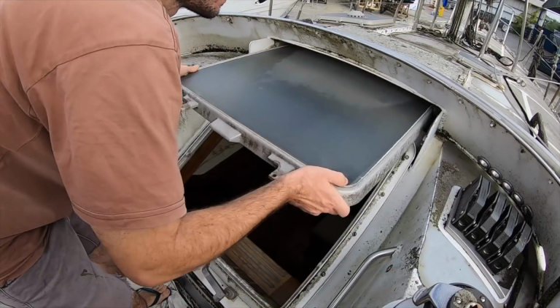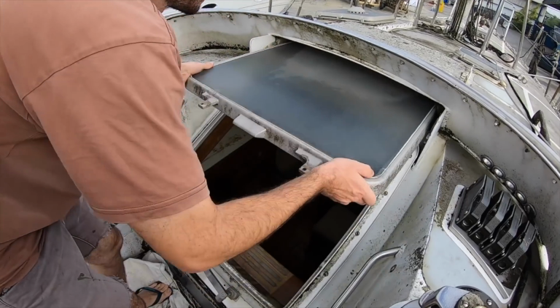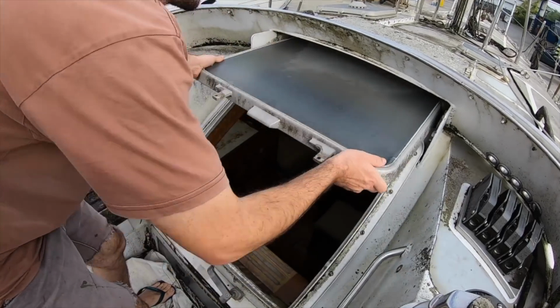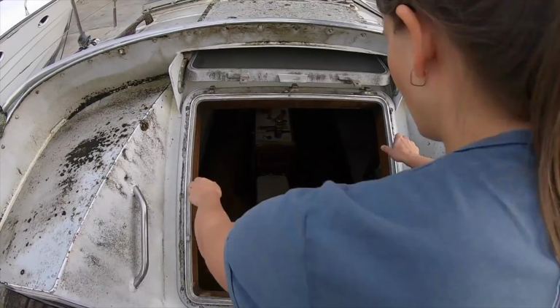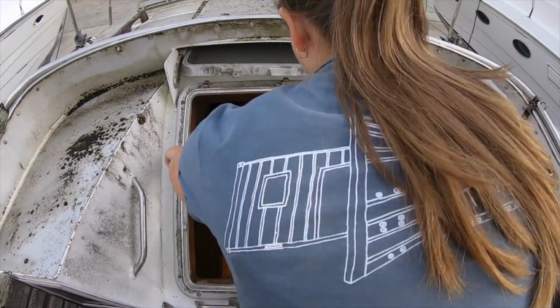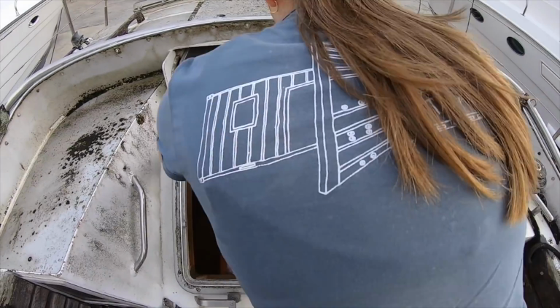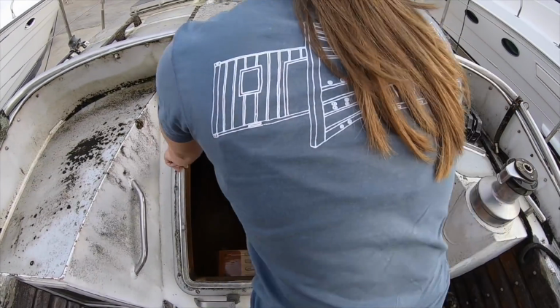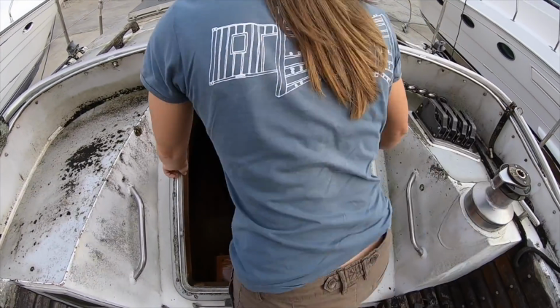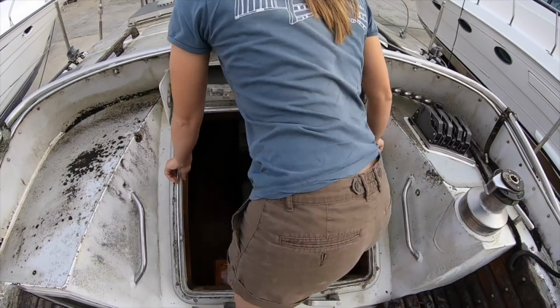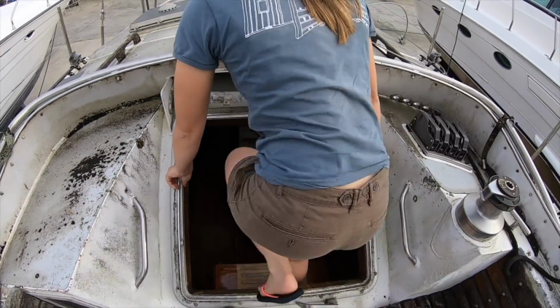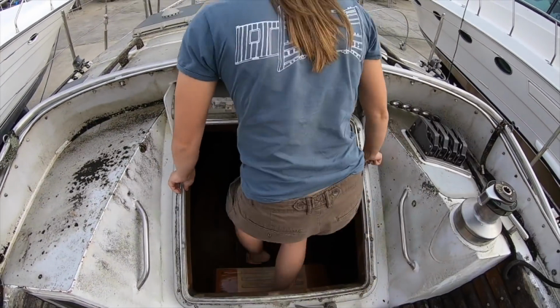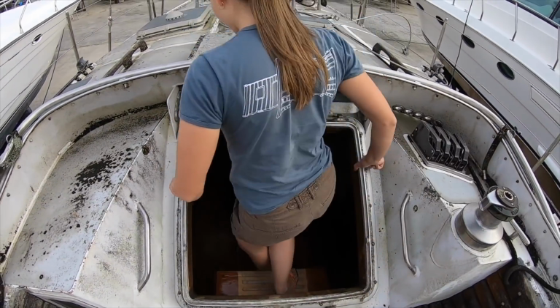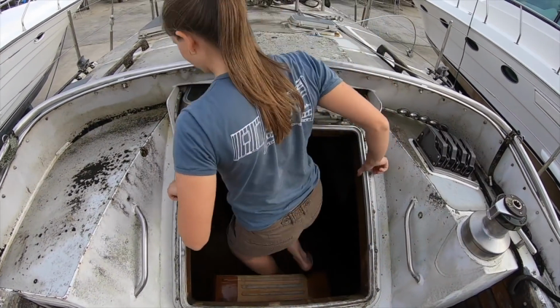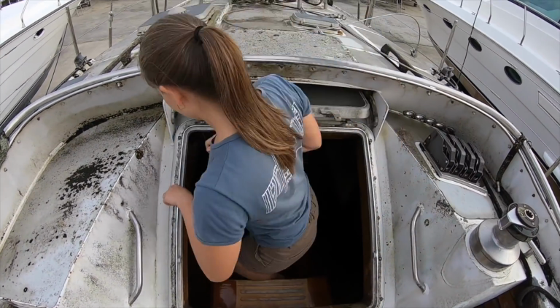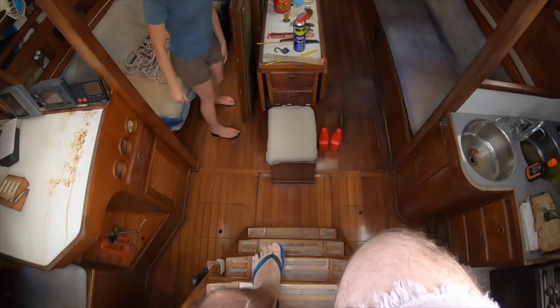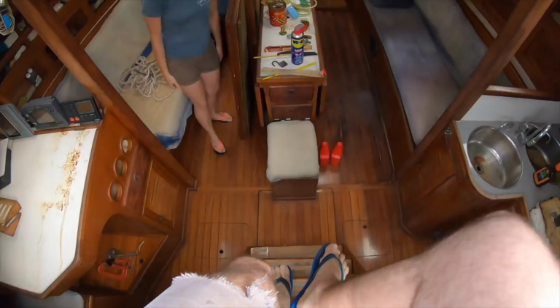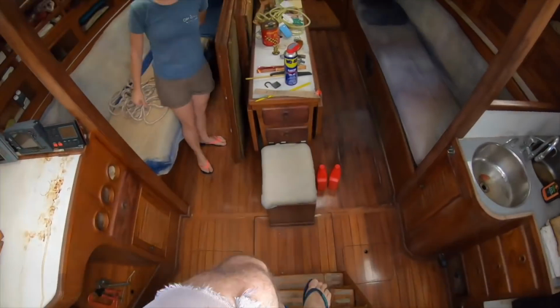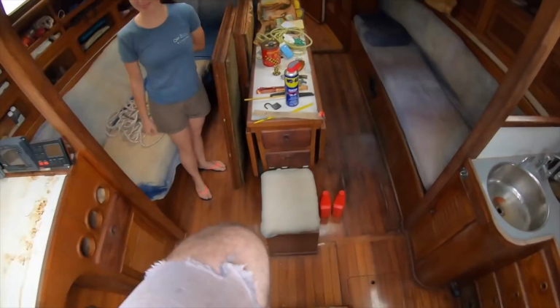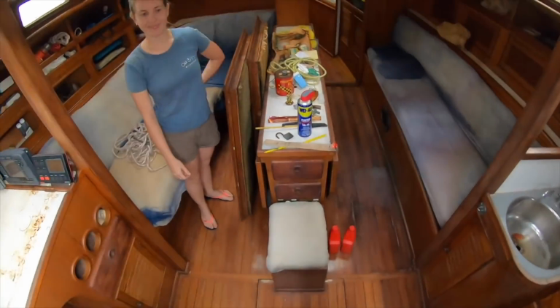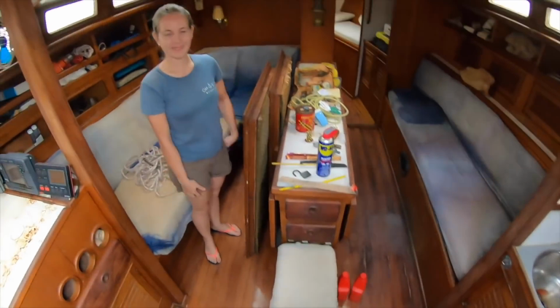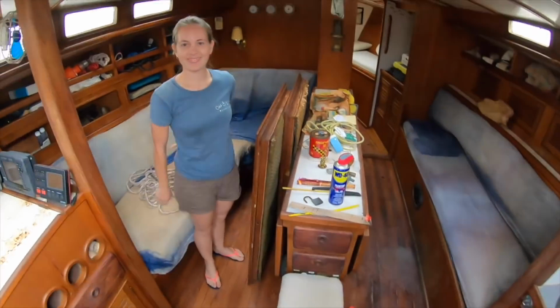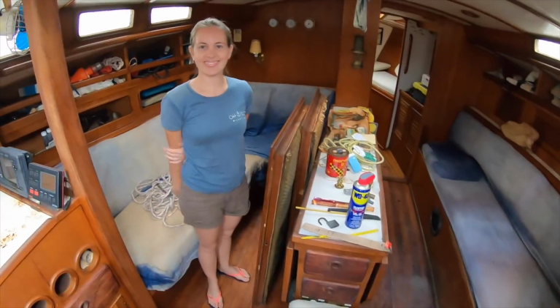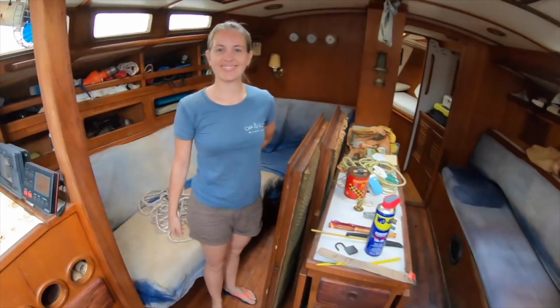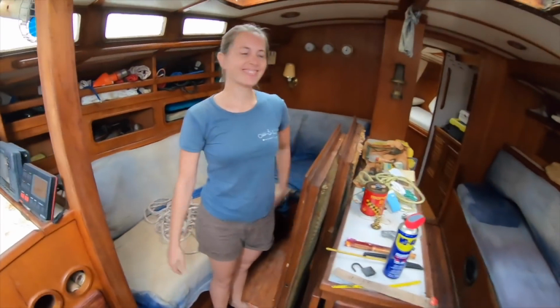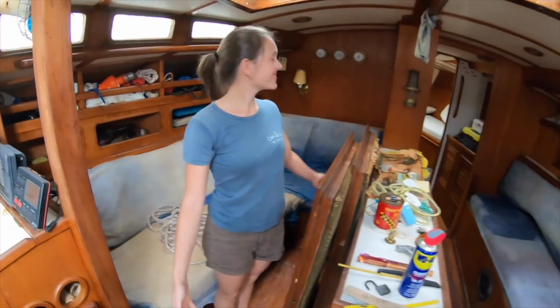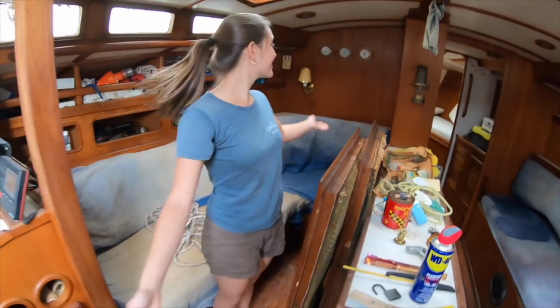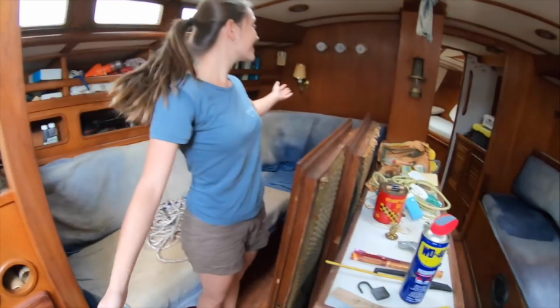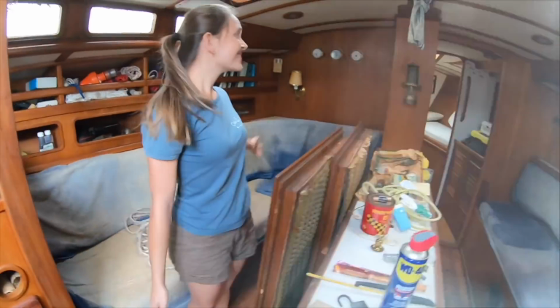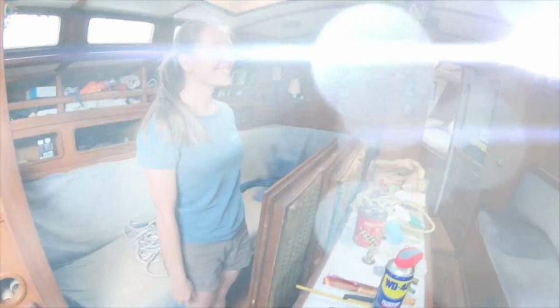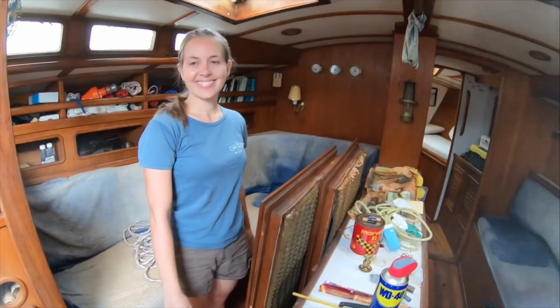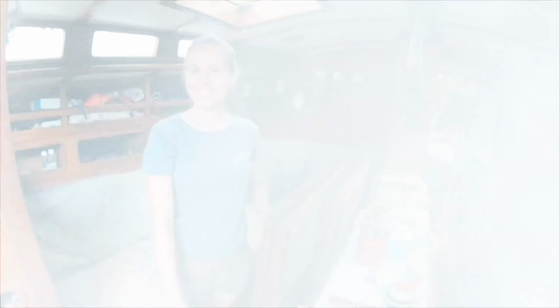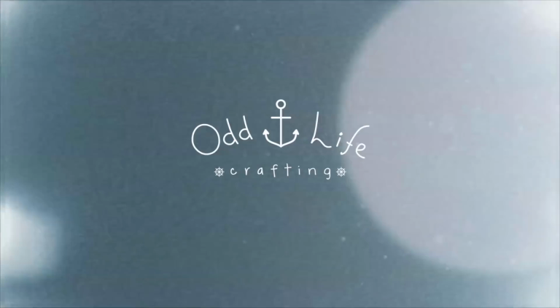We are gonna stop building the house for a couple months to bring our boat back to life, and then we're gonna go back and finish the house.